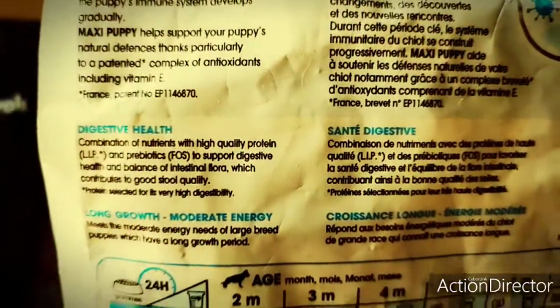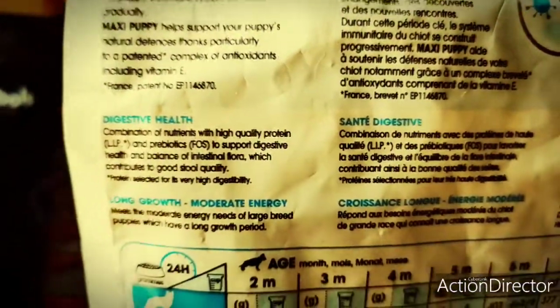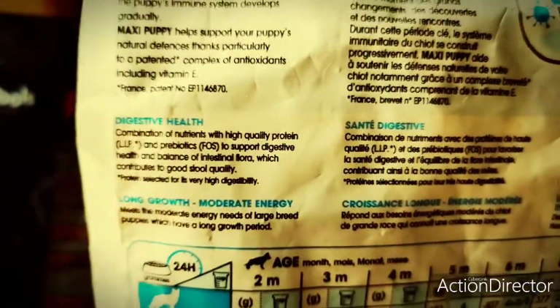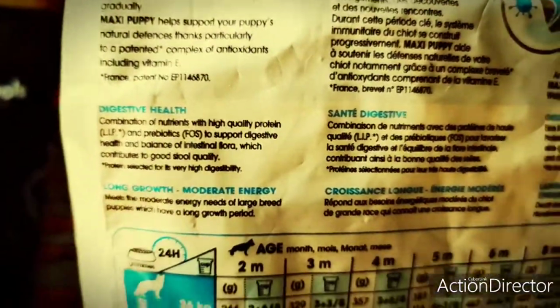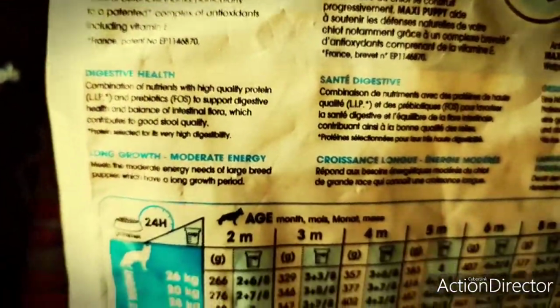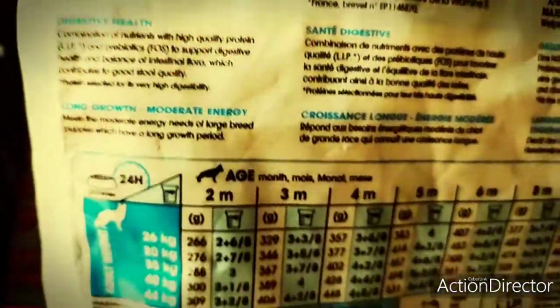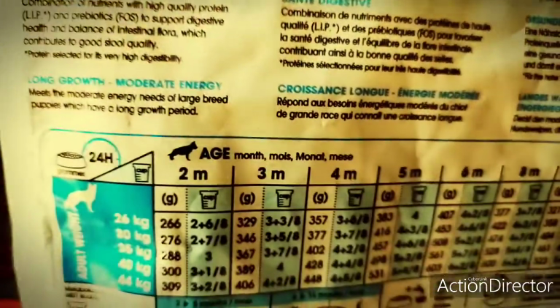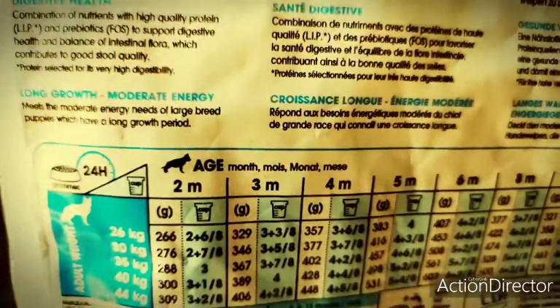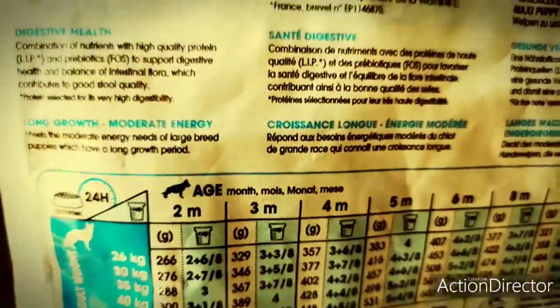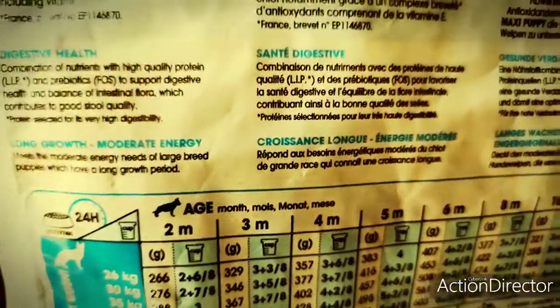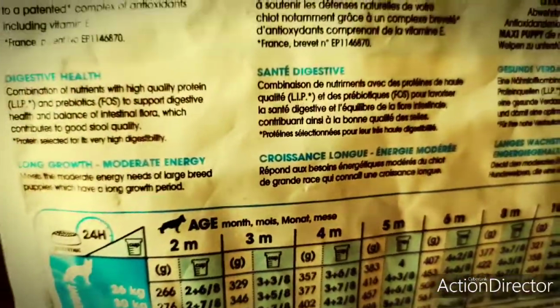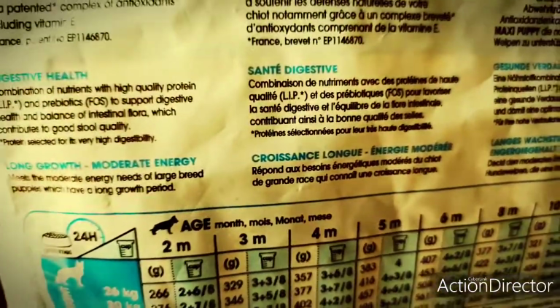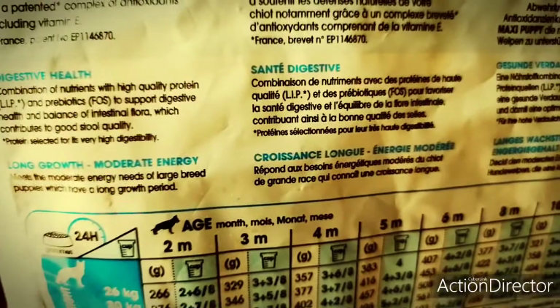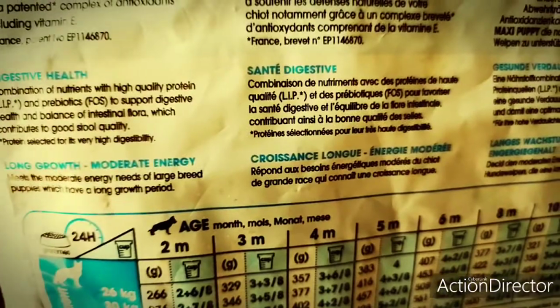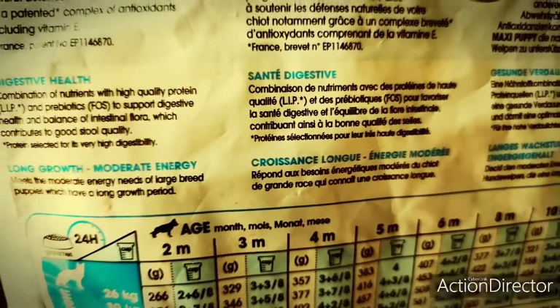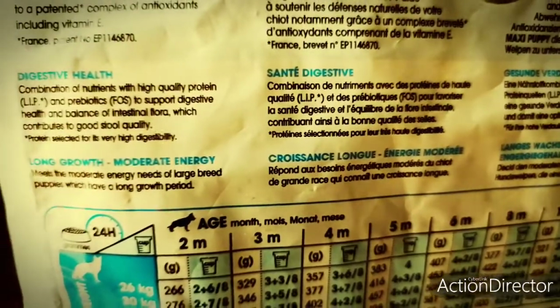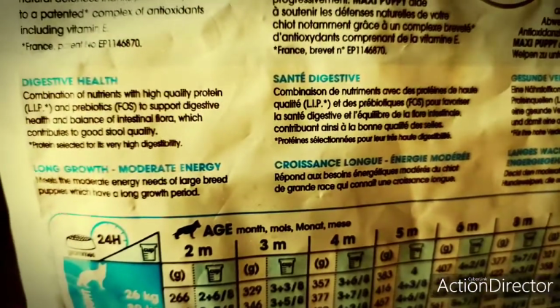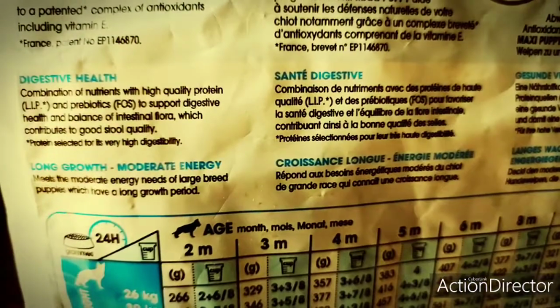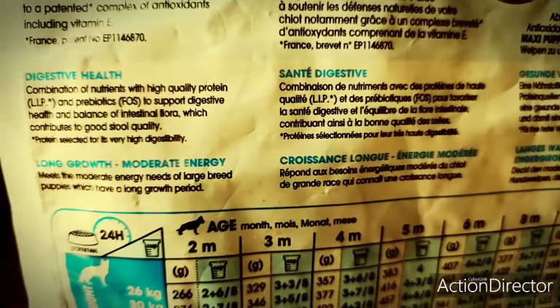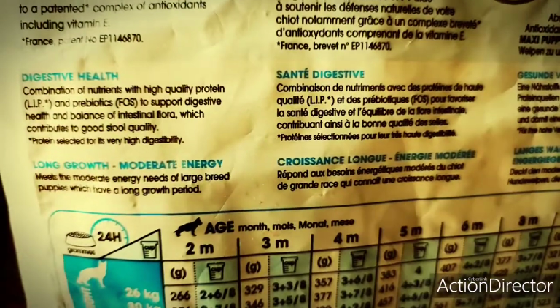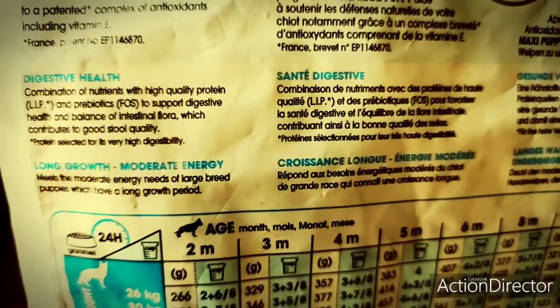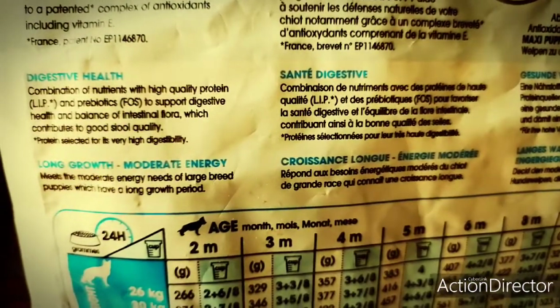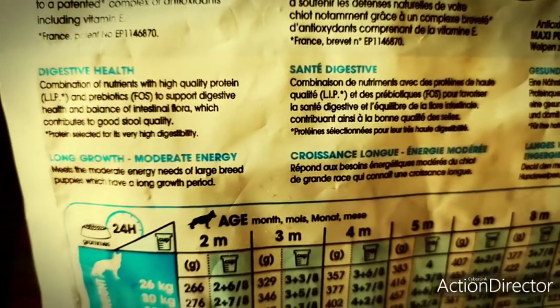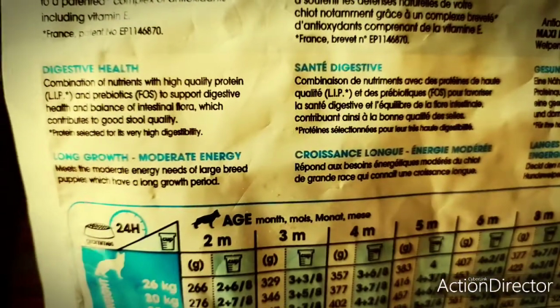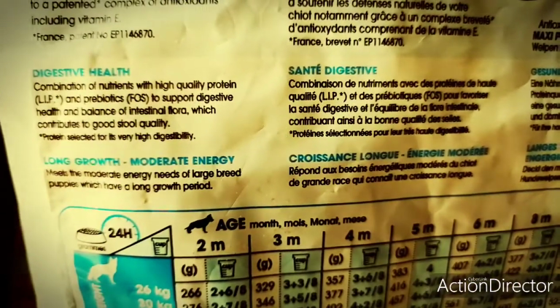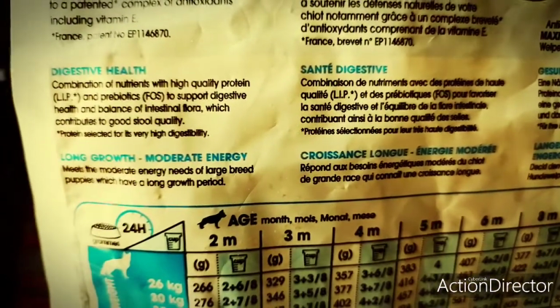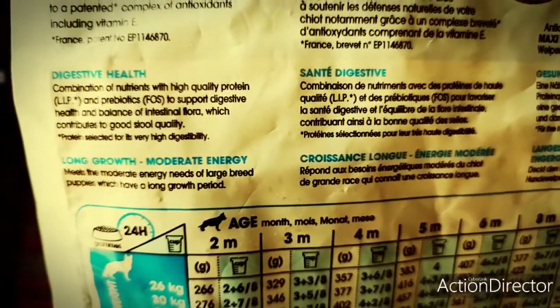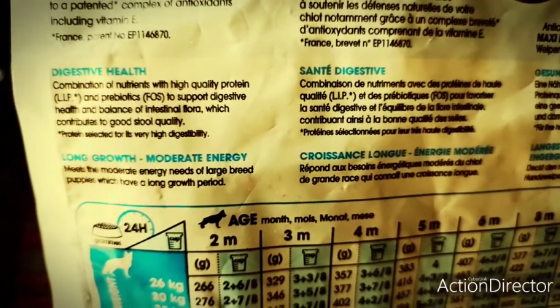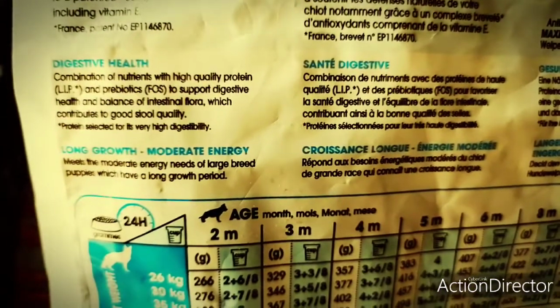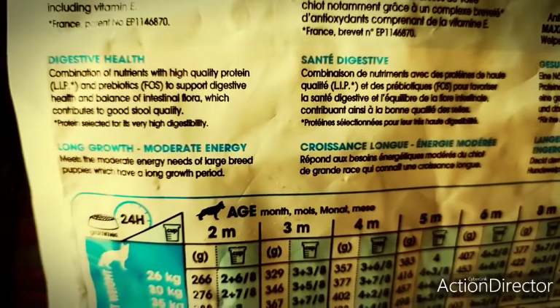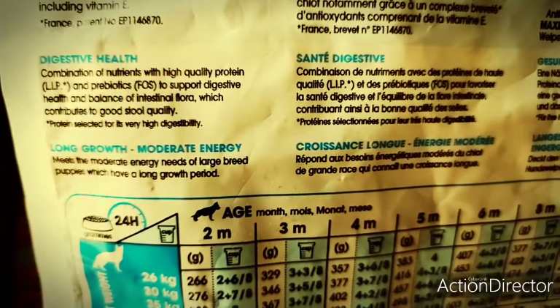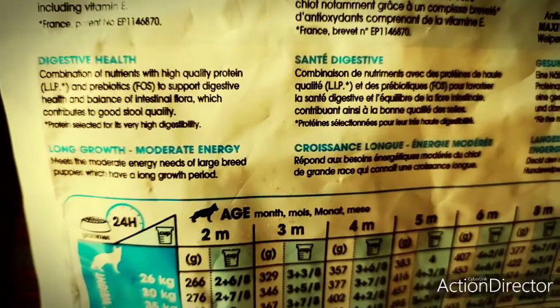So whether you want adult or puppy, this is the best food. And my combination is Focus plus Royal Canin.